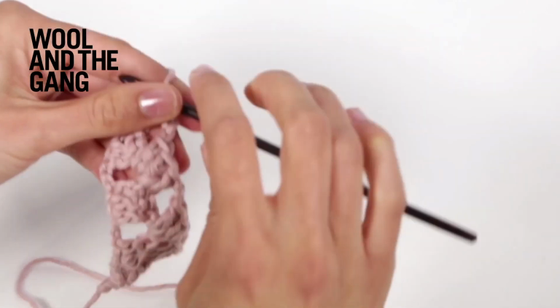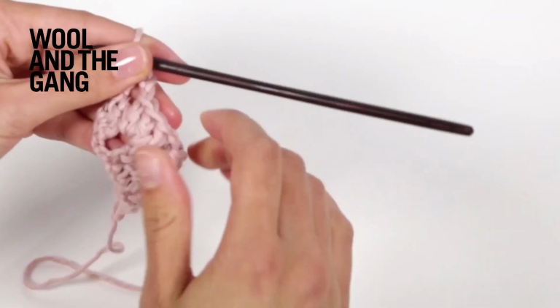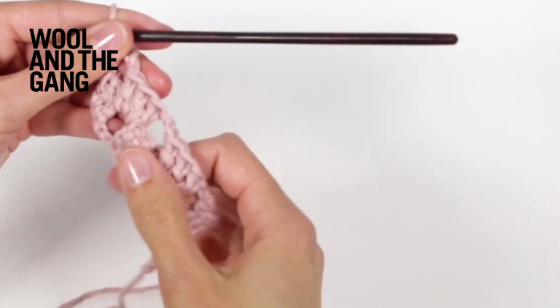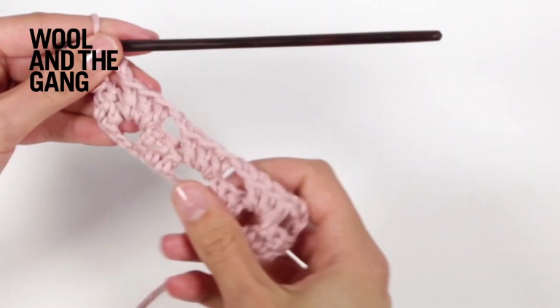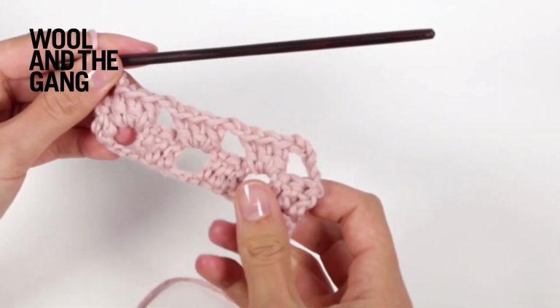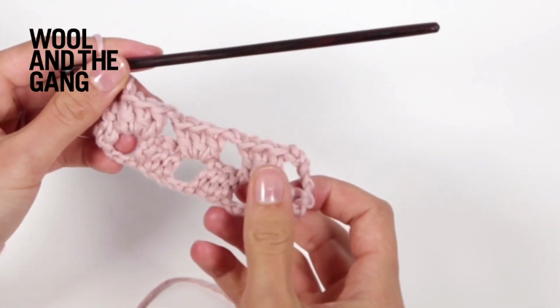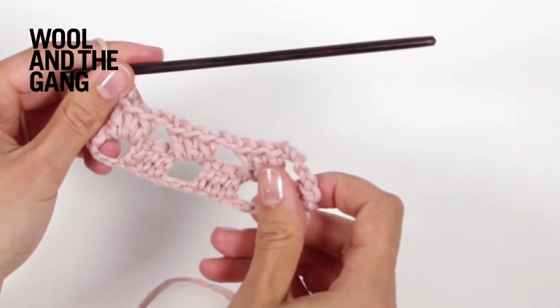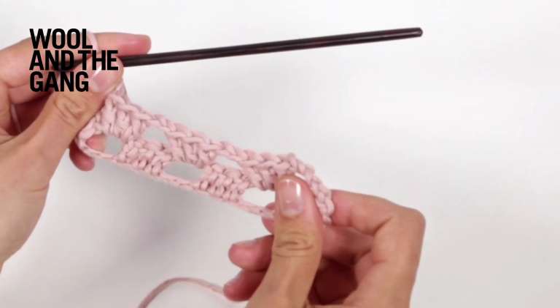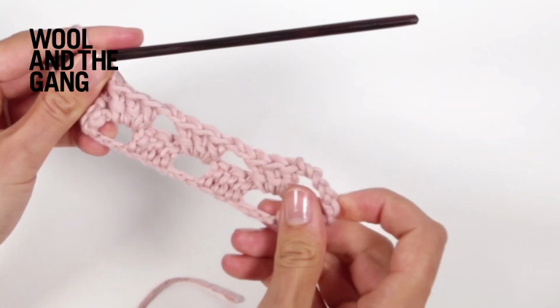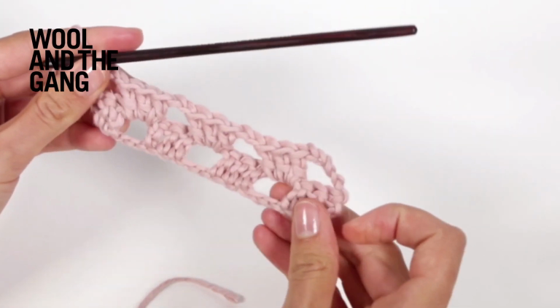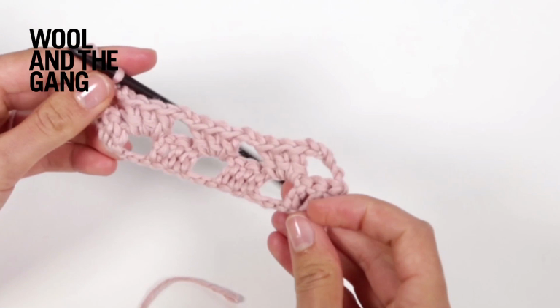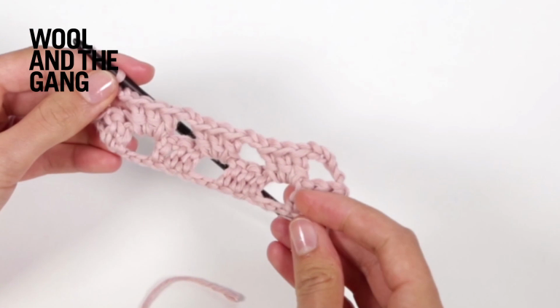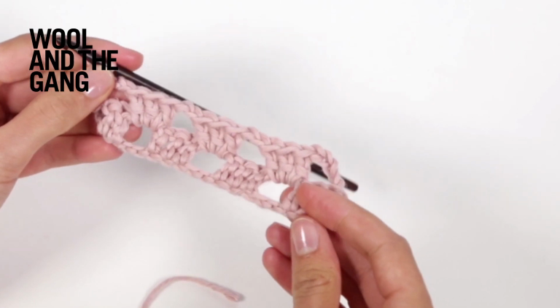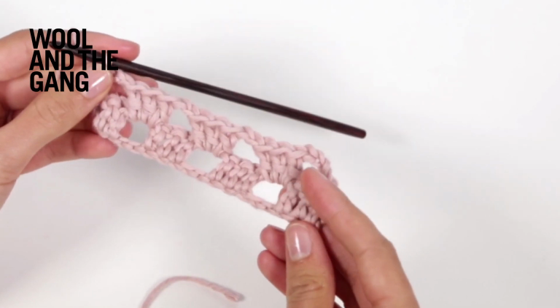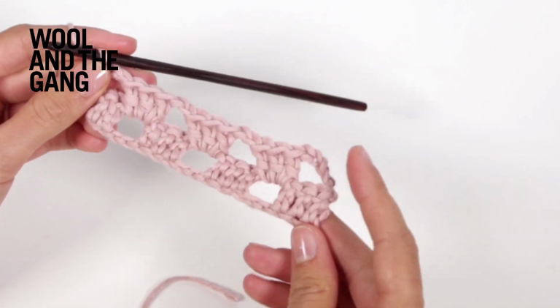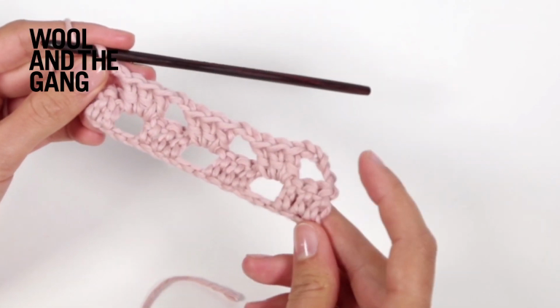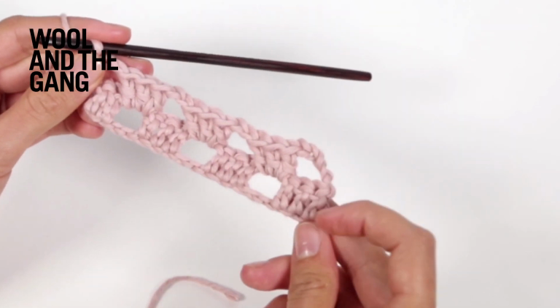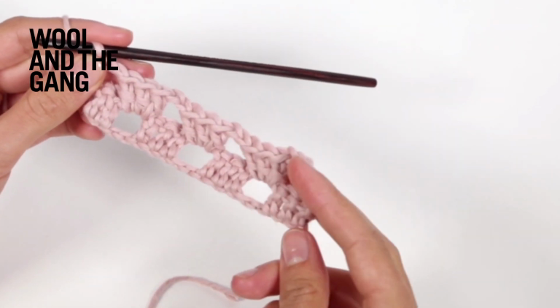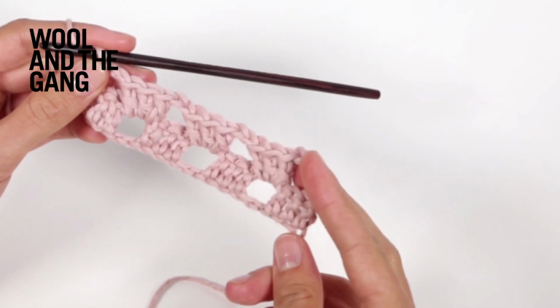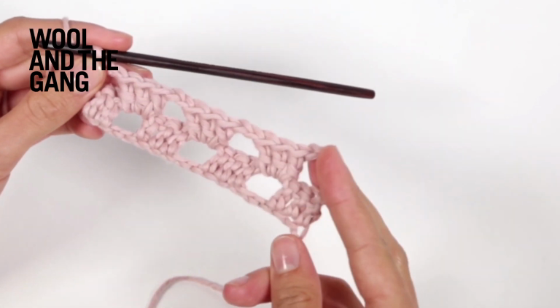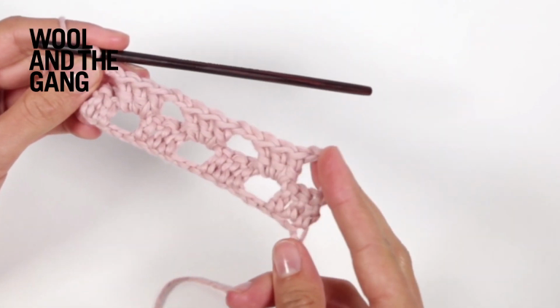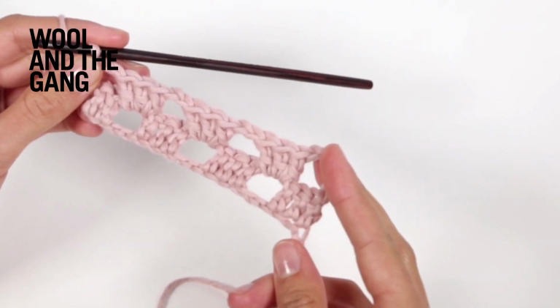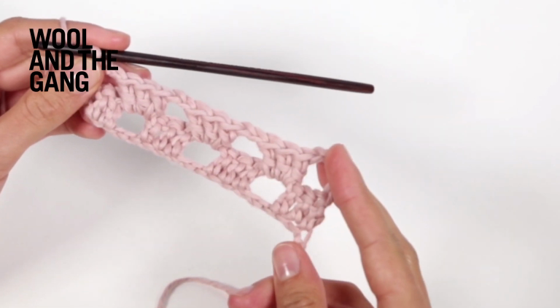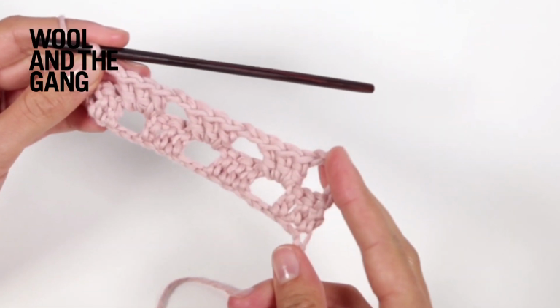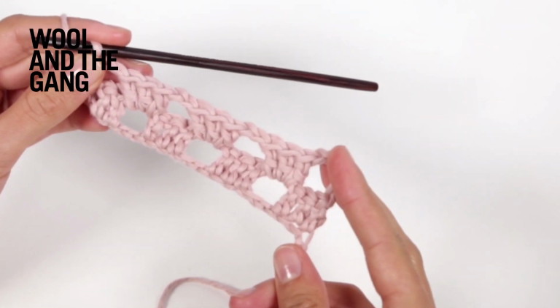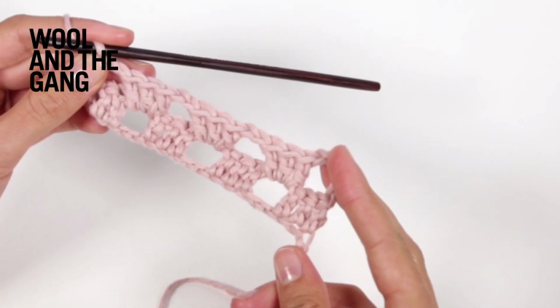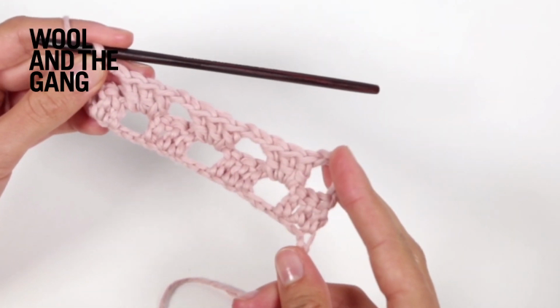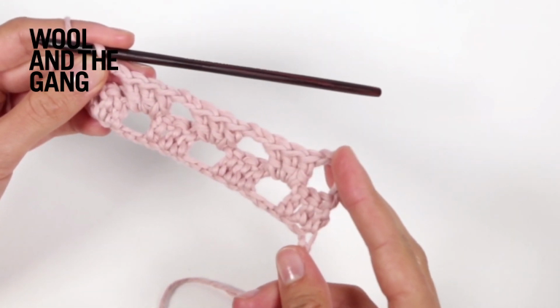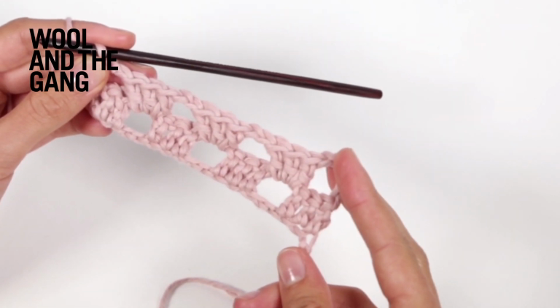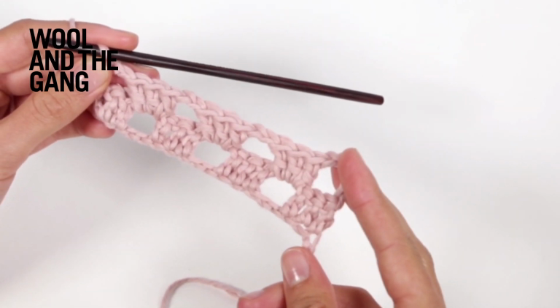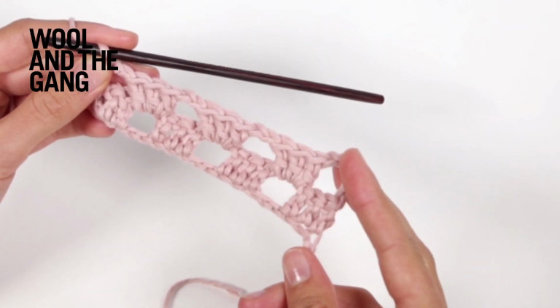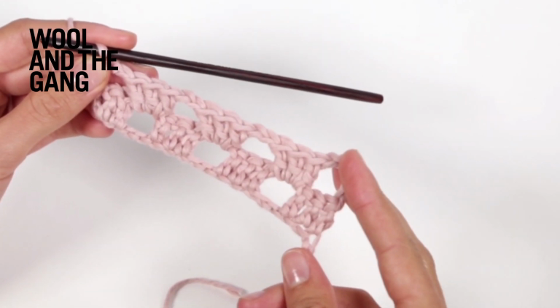This is what your piece should look like once you've worked your first pattern row.